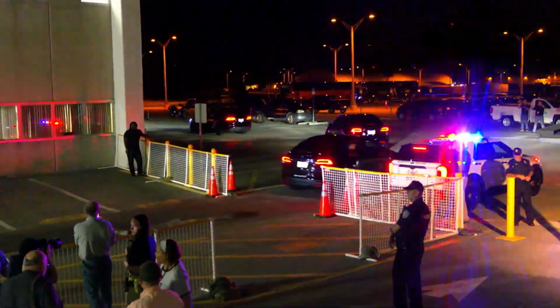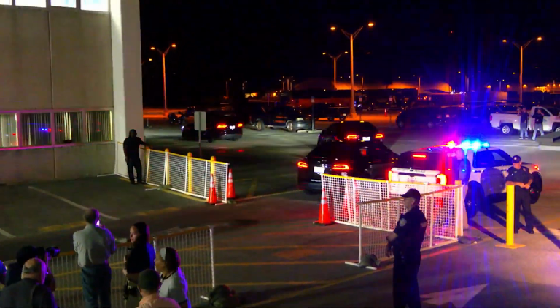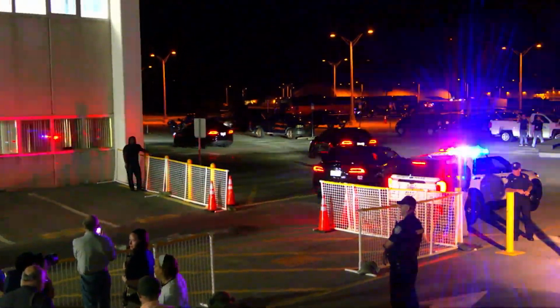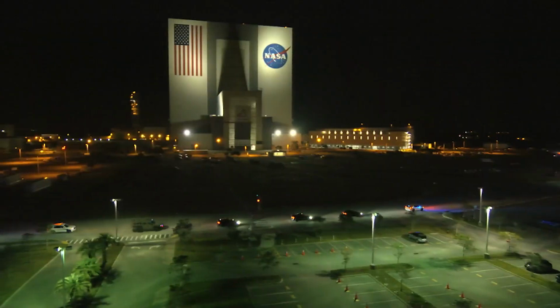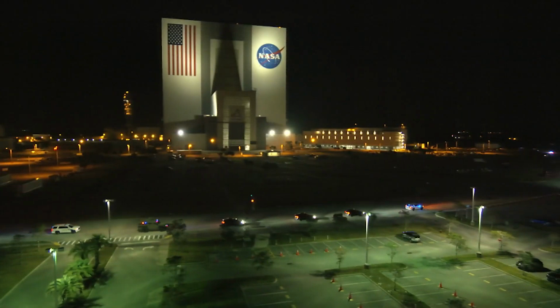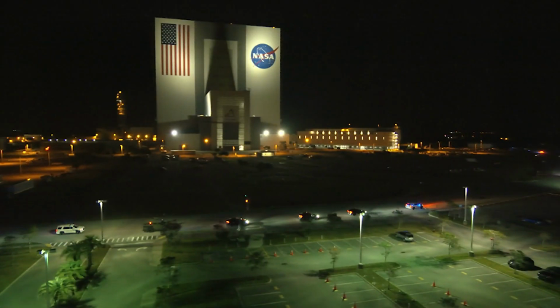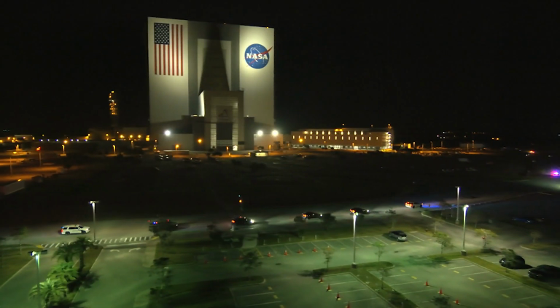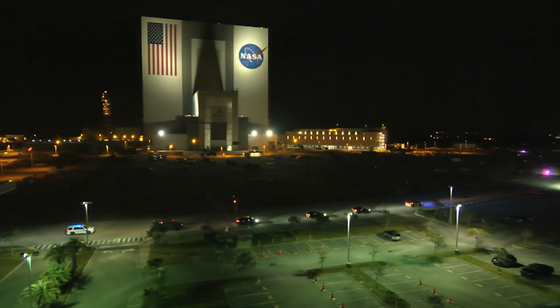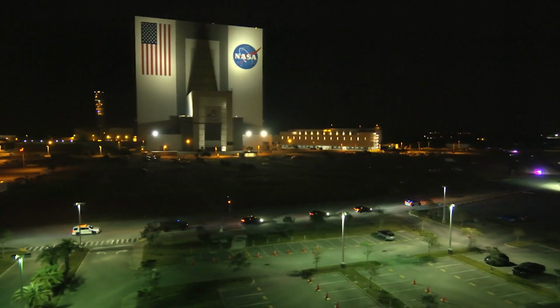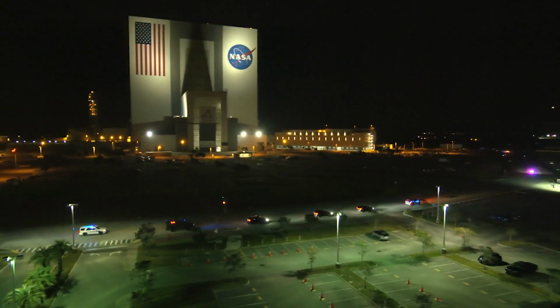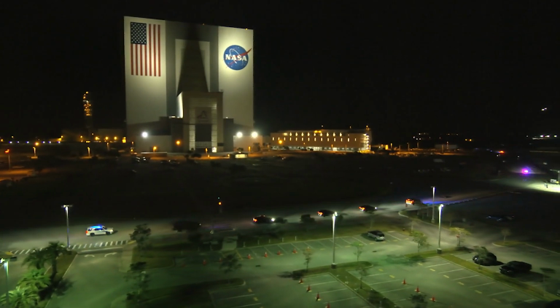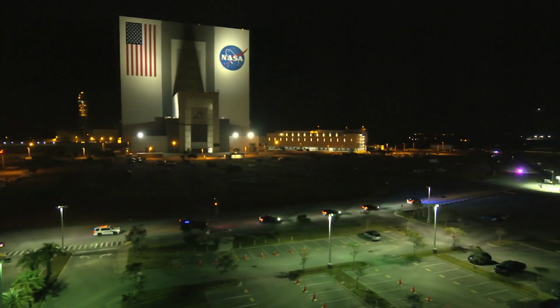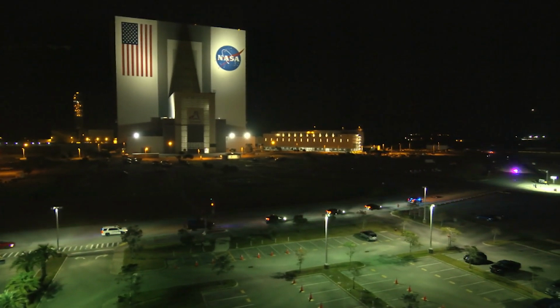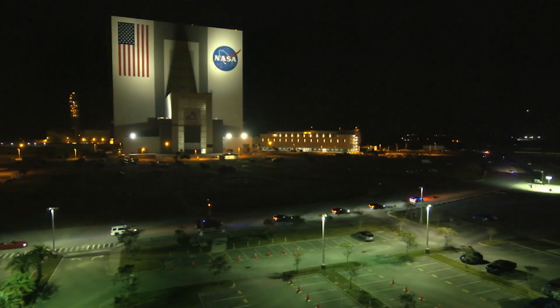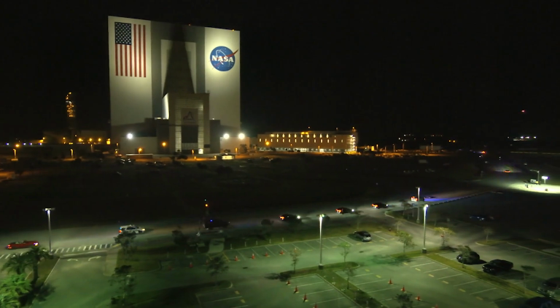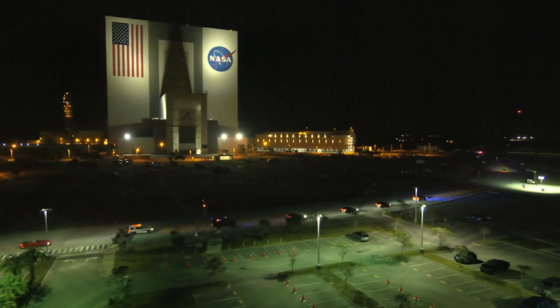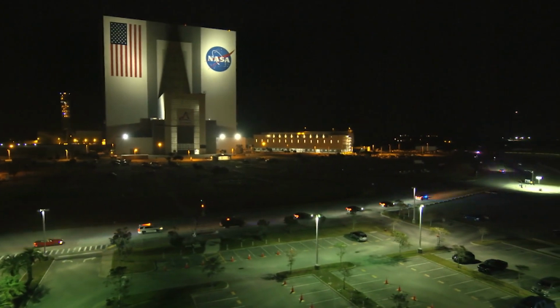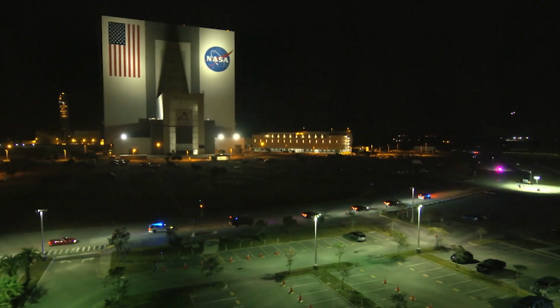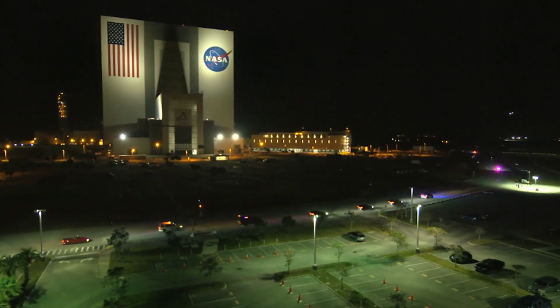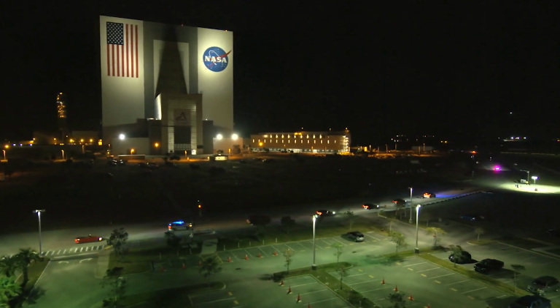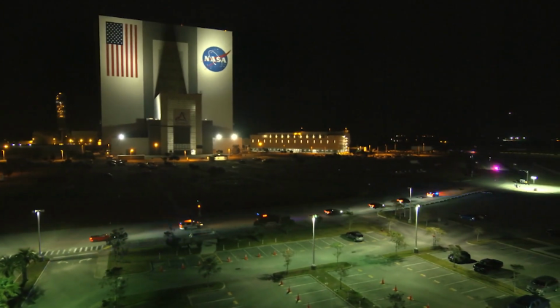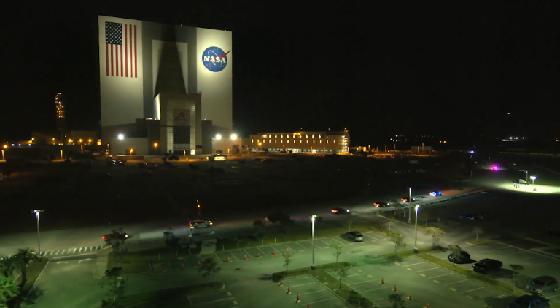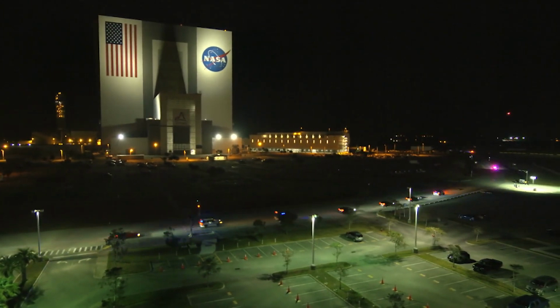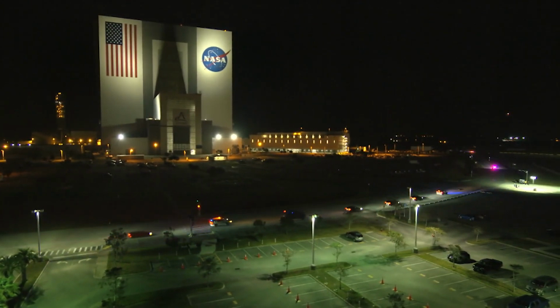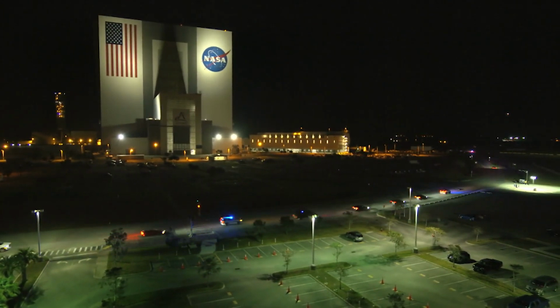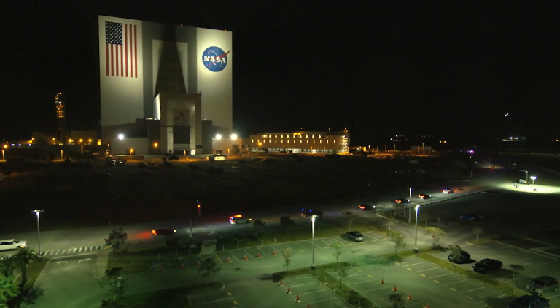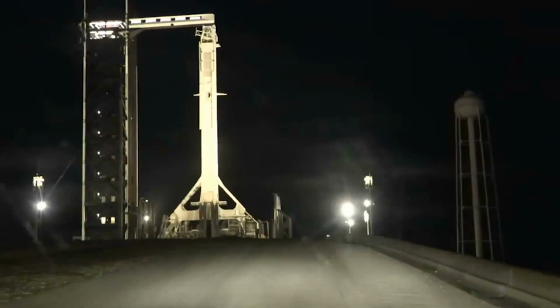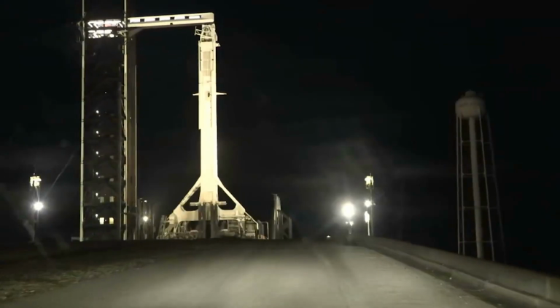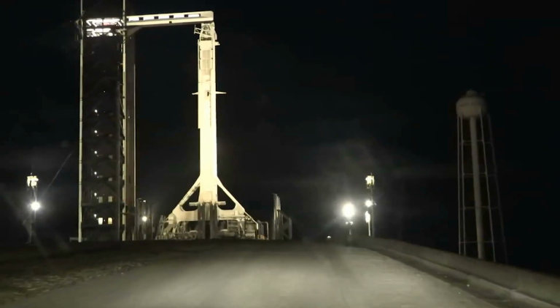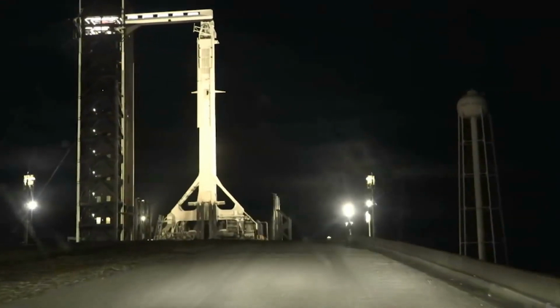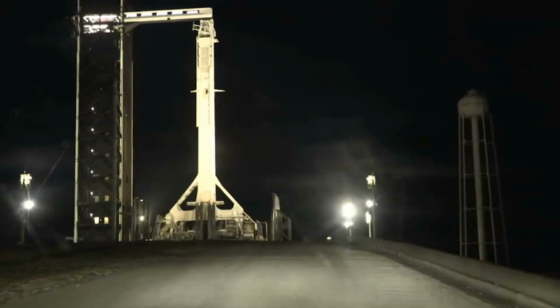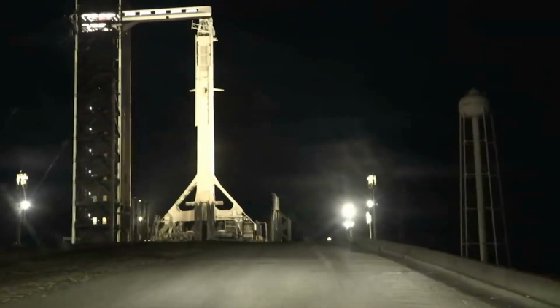A full security escort across NASA's Kennedy Space Center to launch pad 39A.